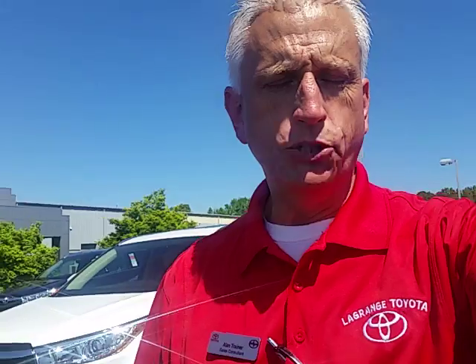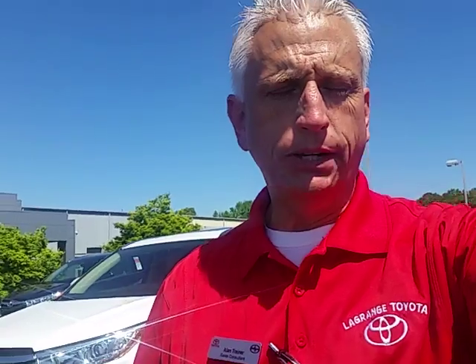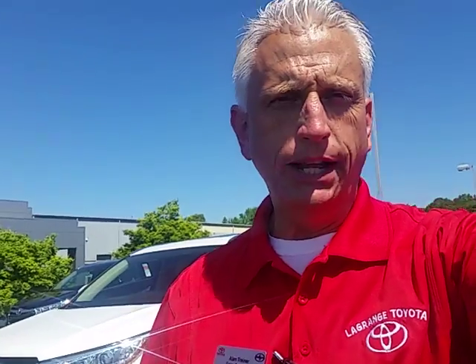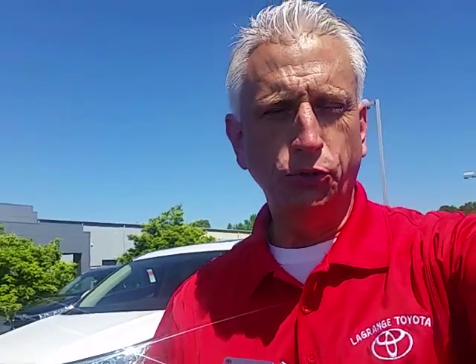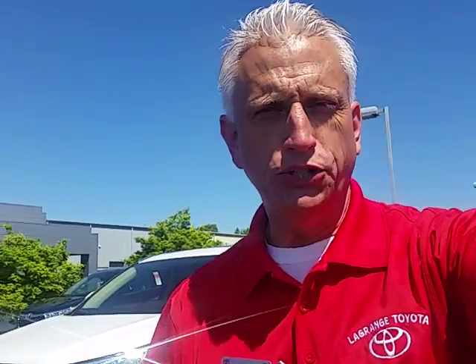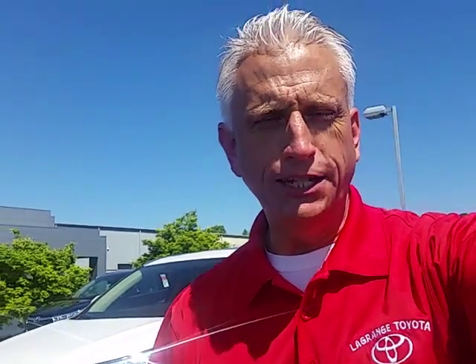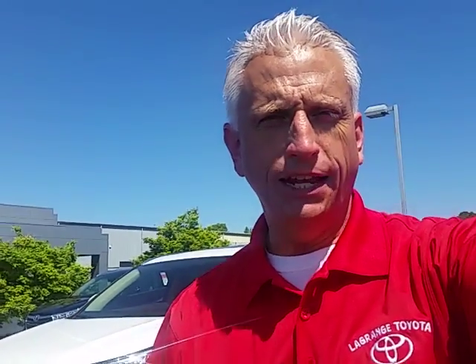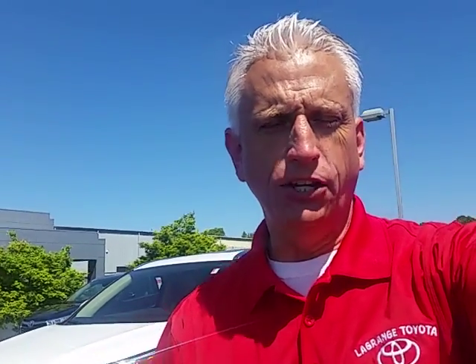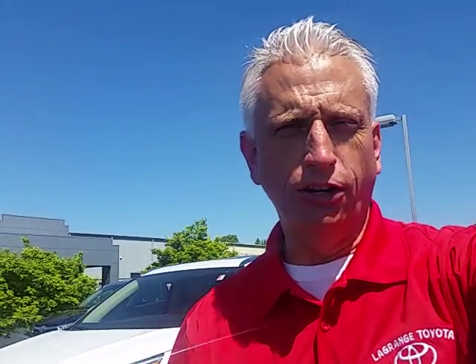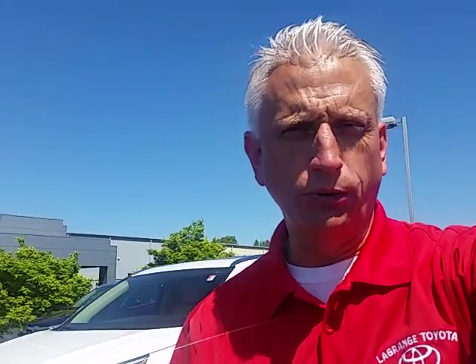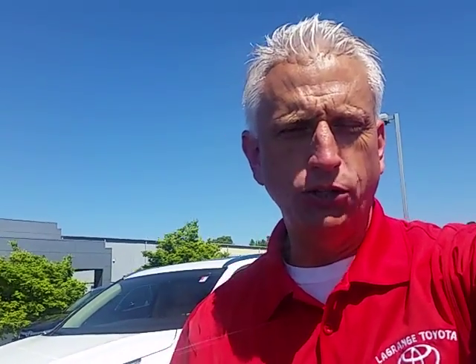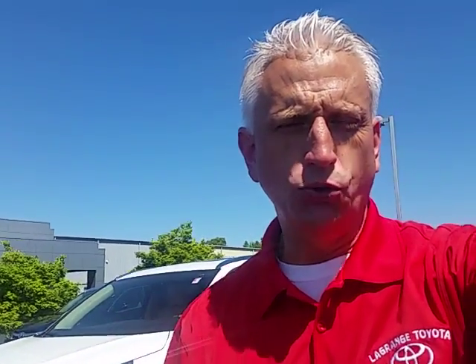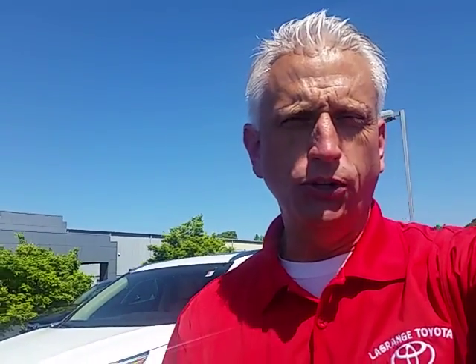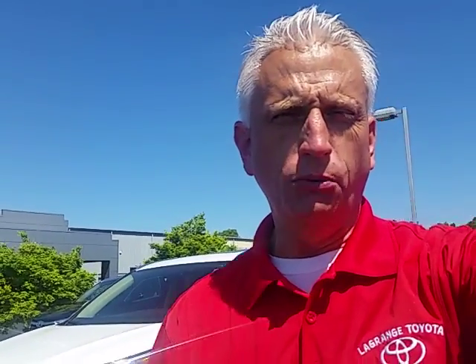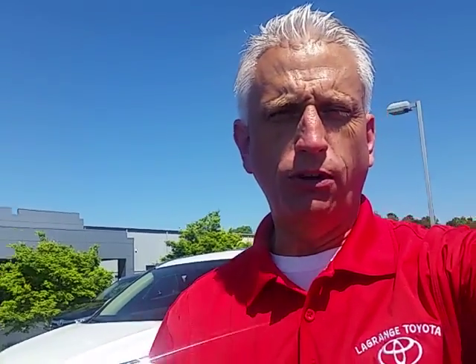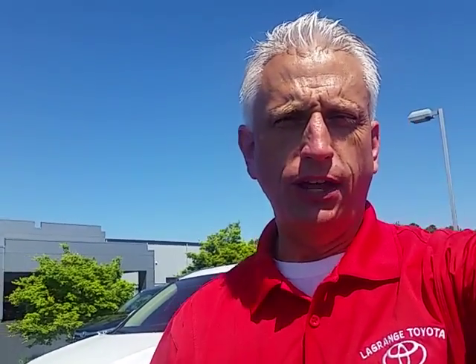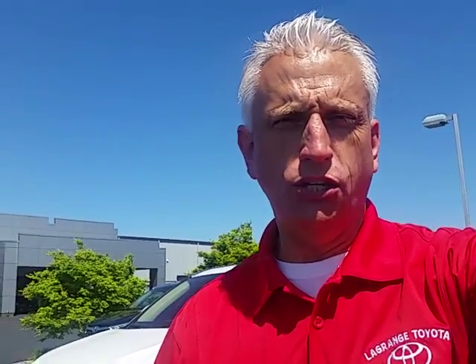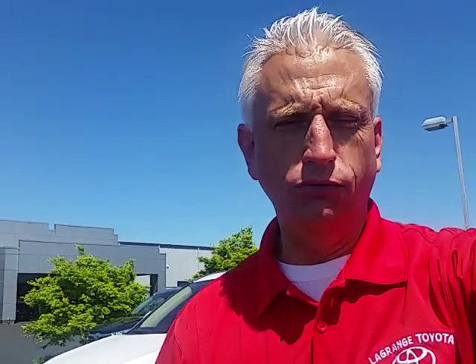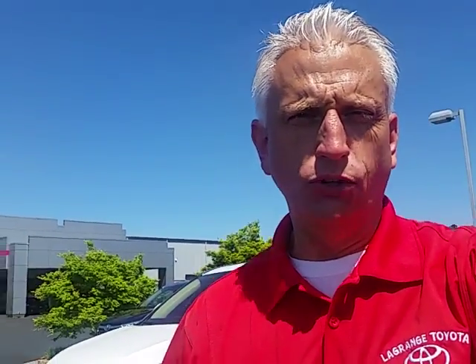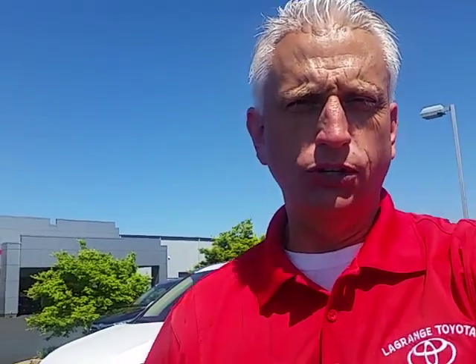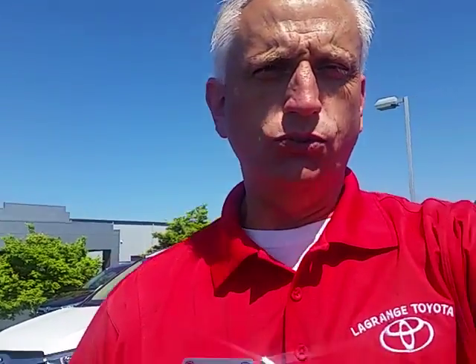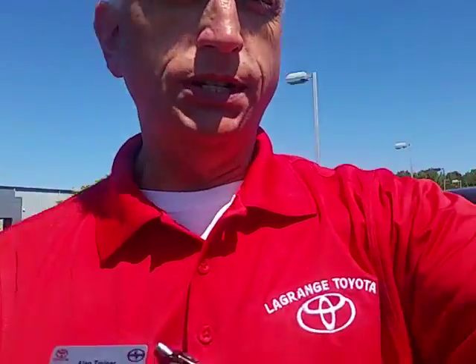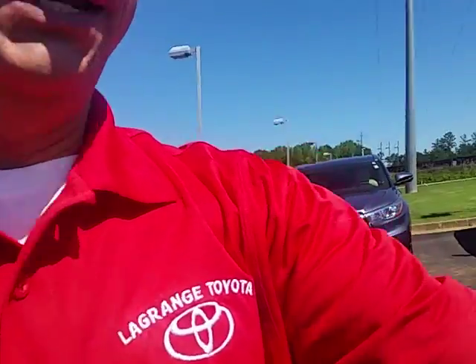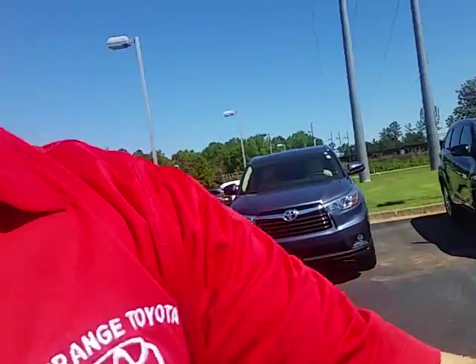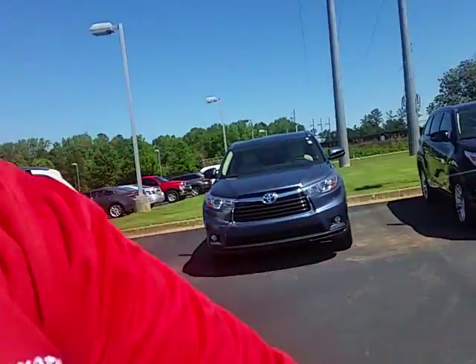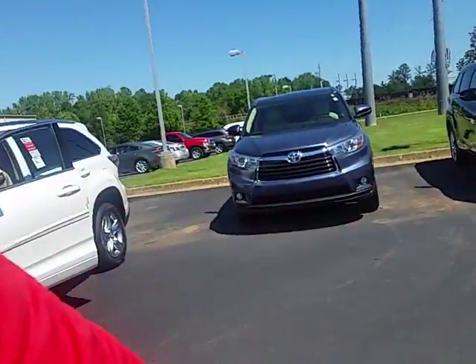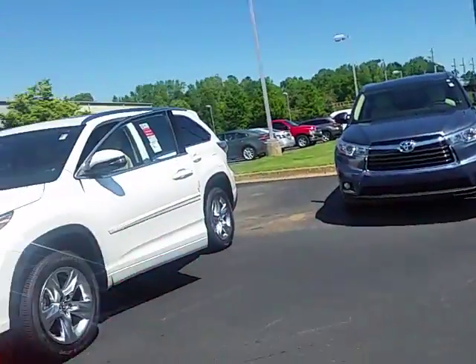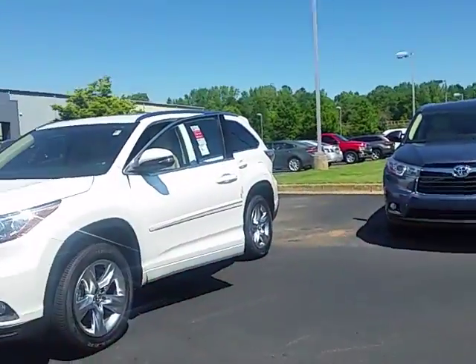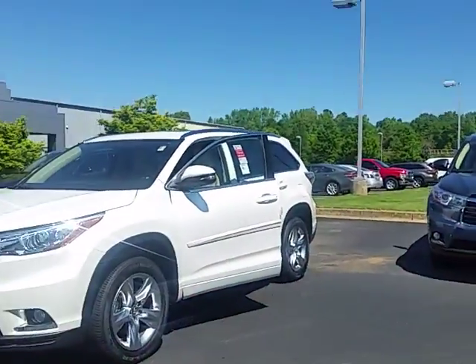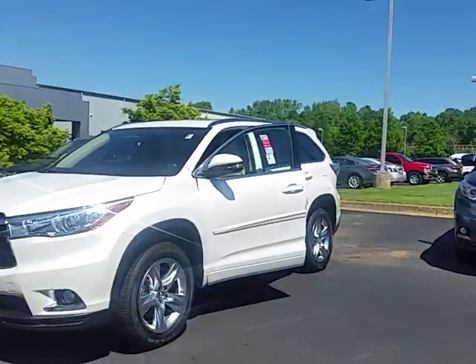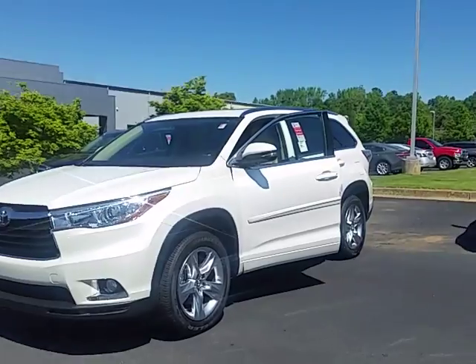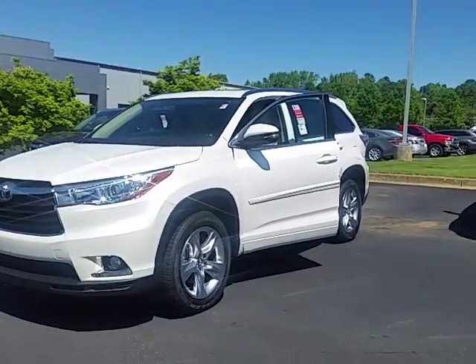Hi, Daniel. This is Alan here at LaGrange Toyota. I want to thank you for your interest in a Highlander from LaGrange Toyota.